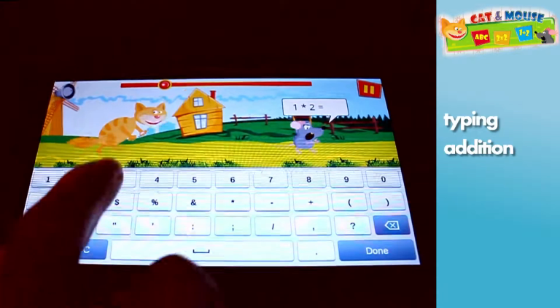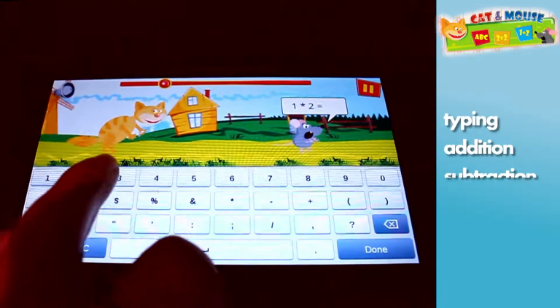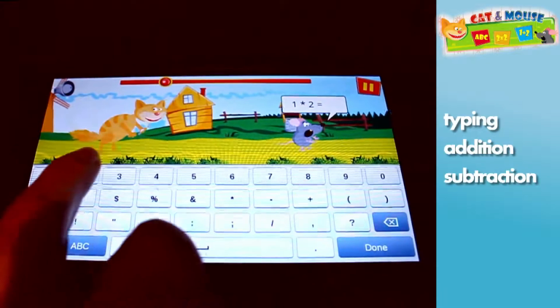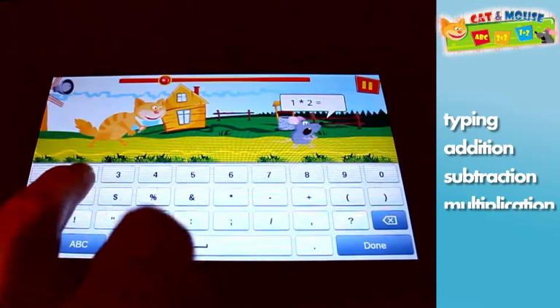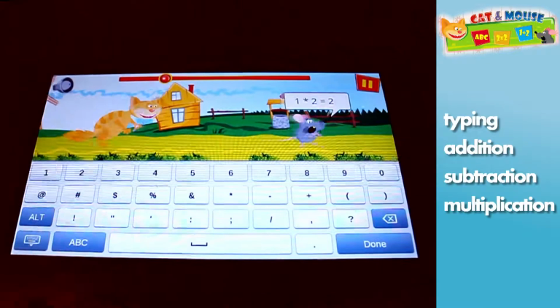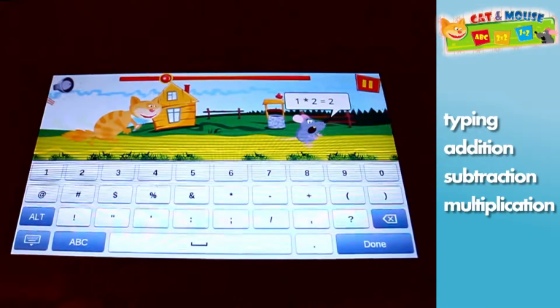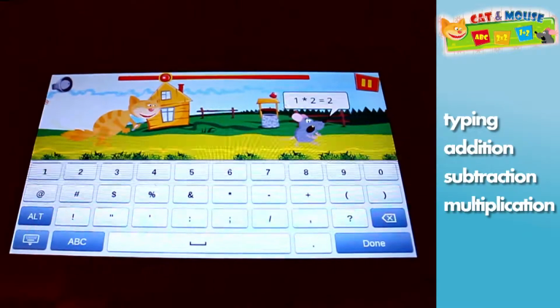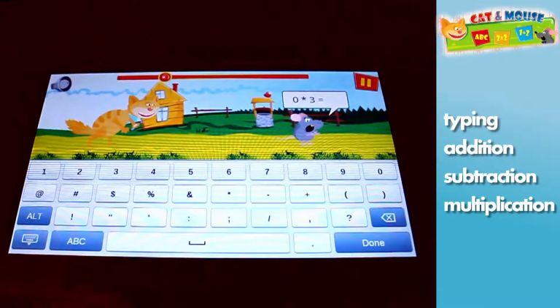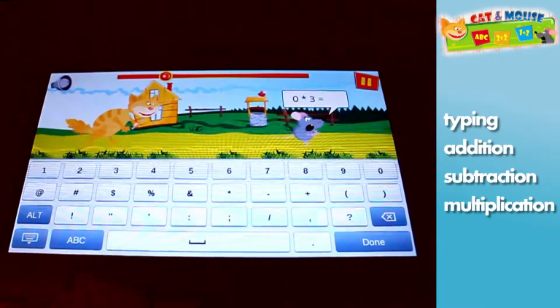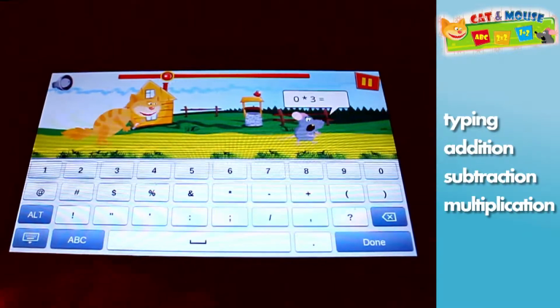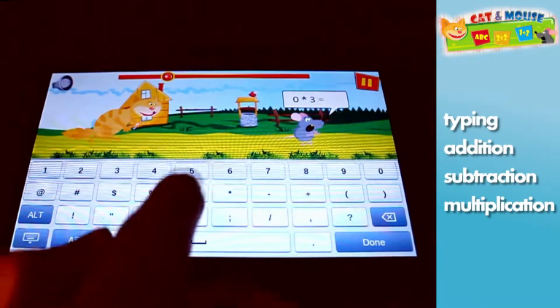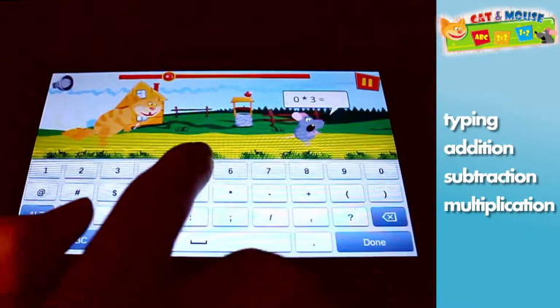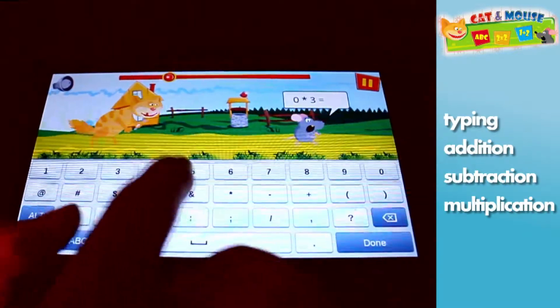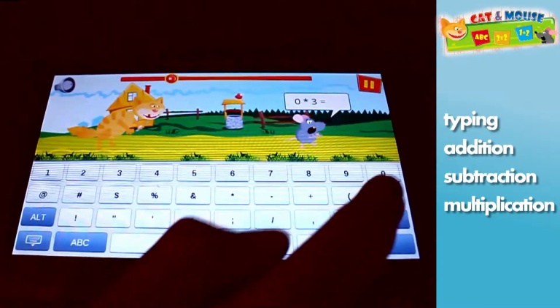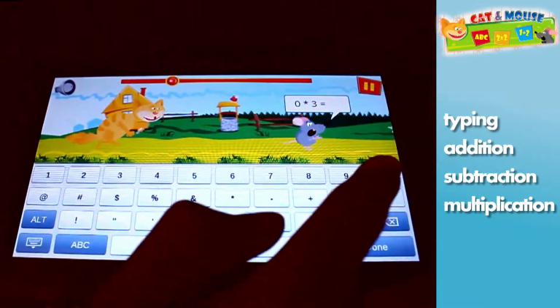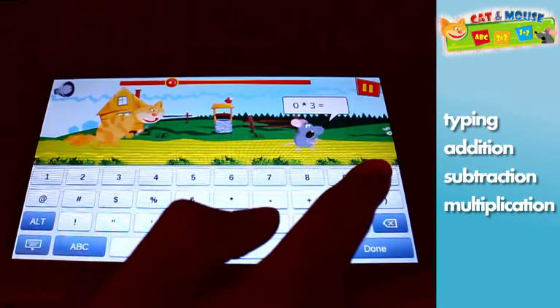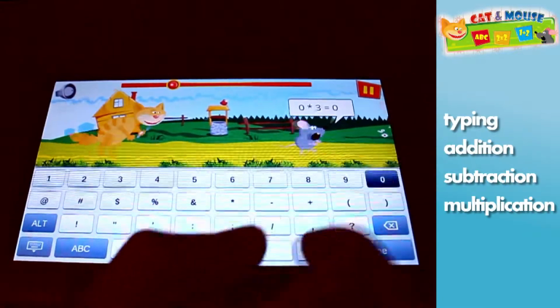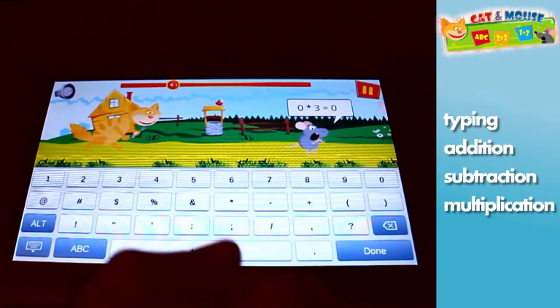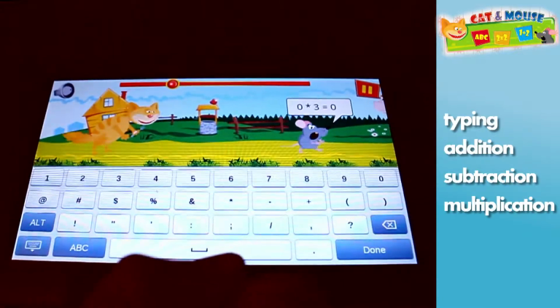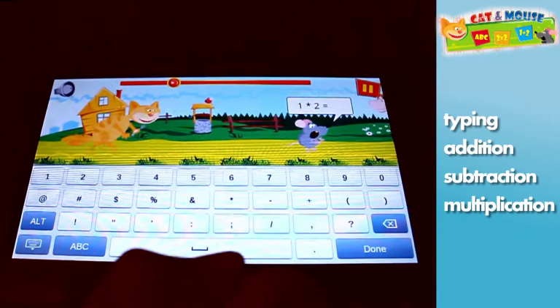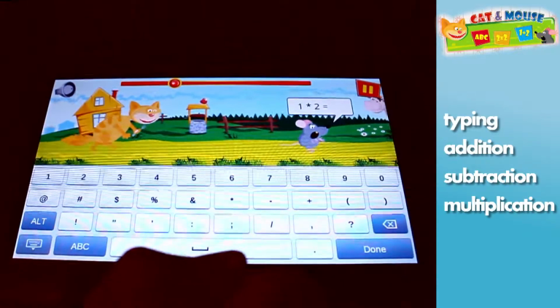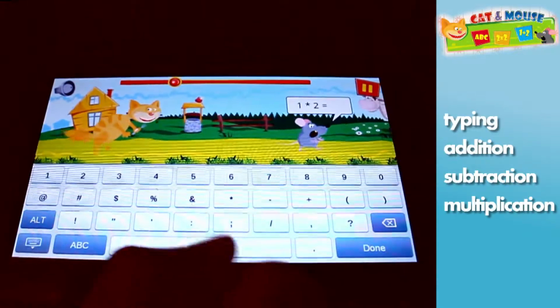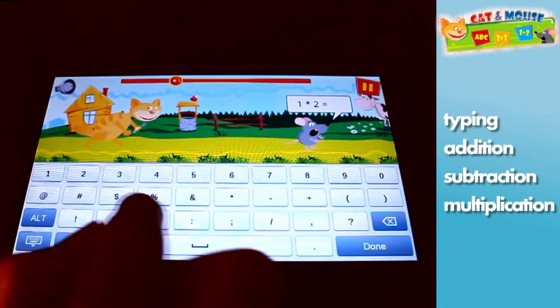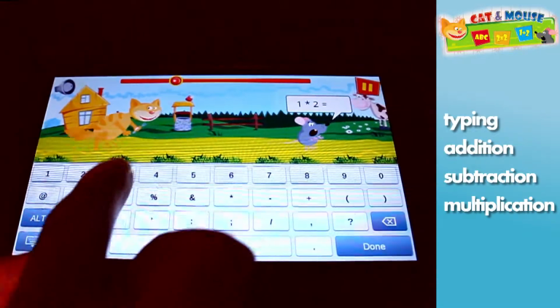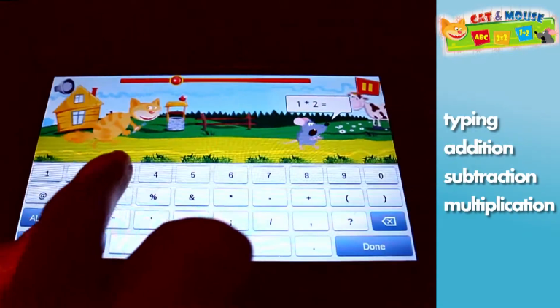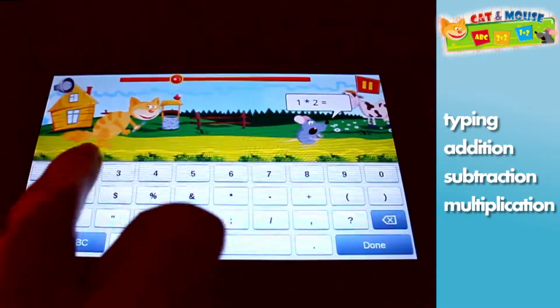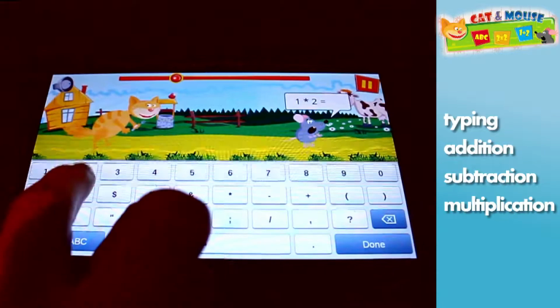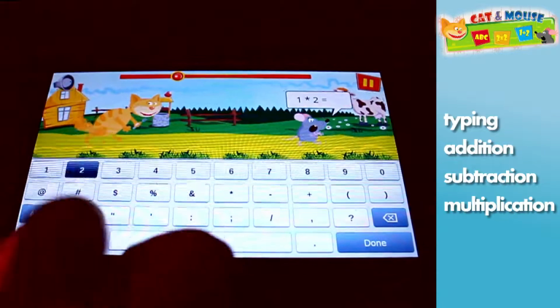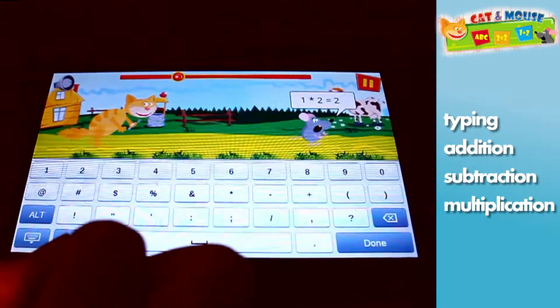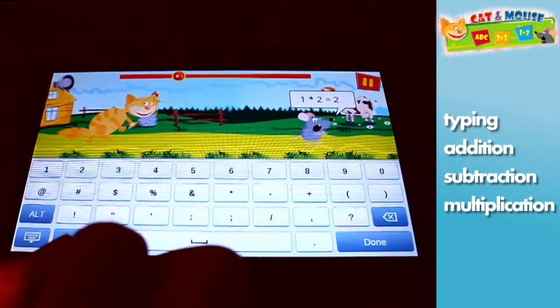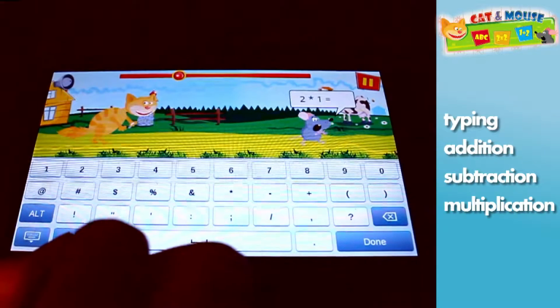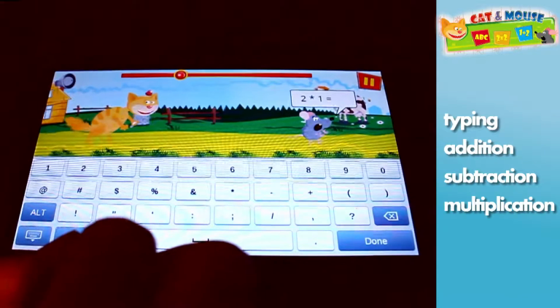Besides typing, there is also addition, subtraction, and multiplication.